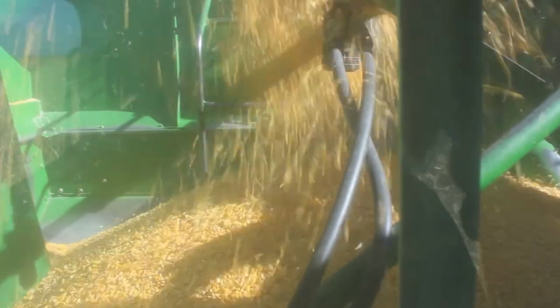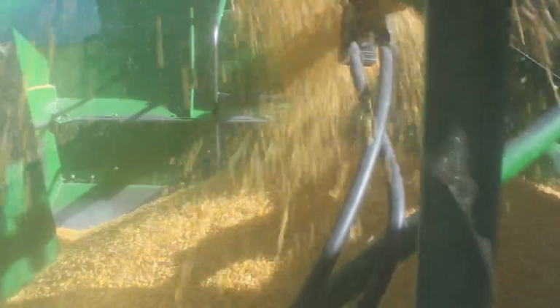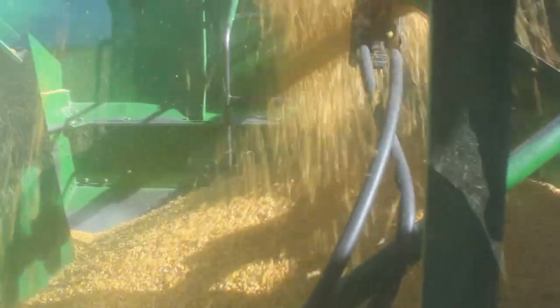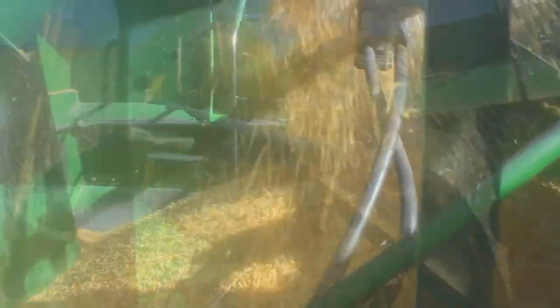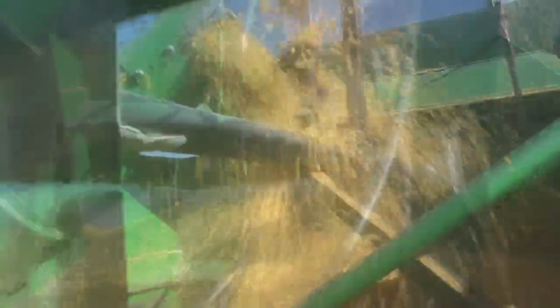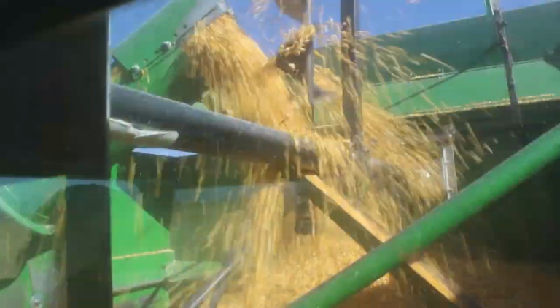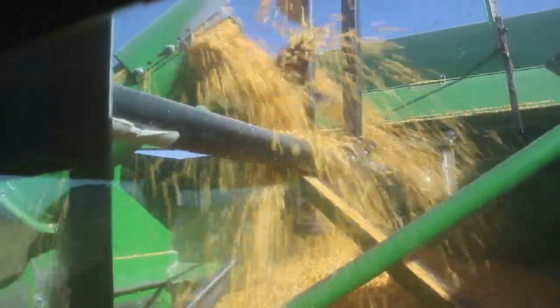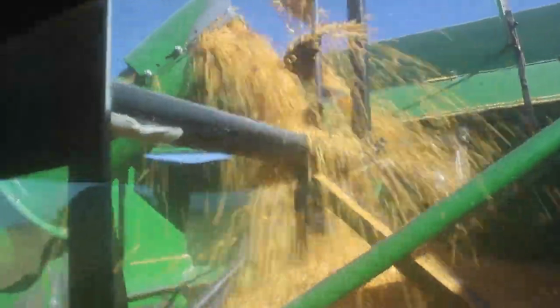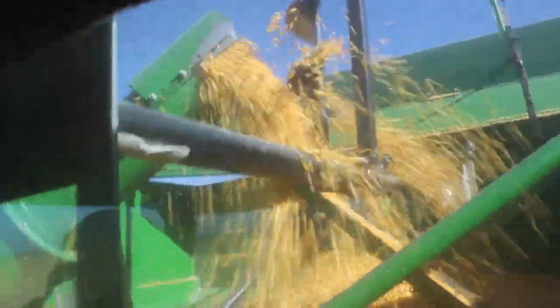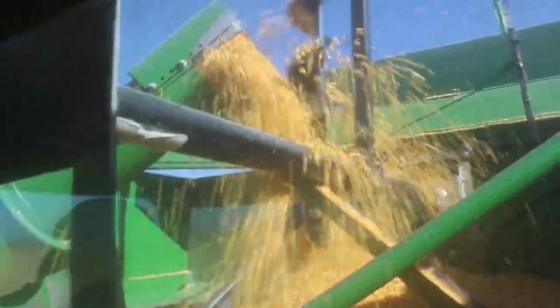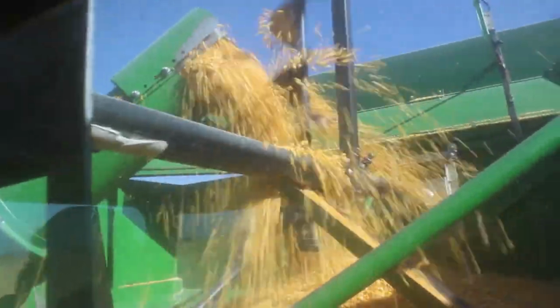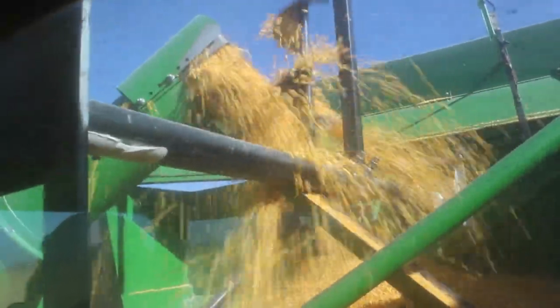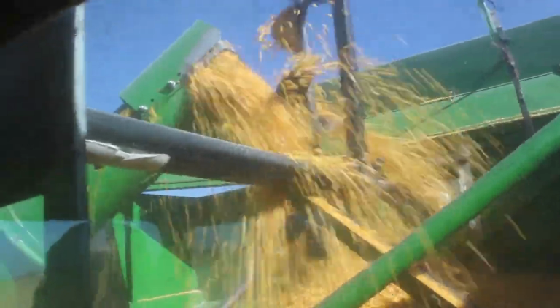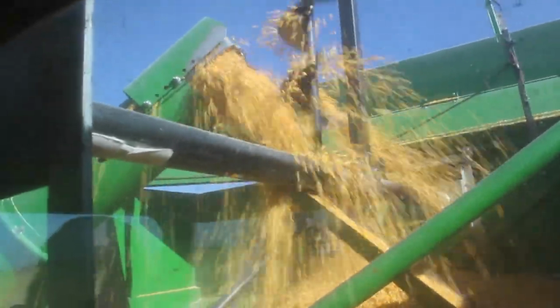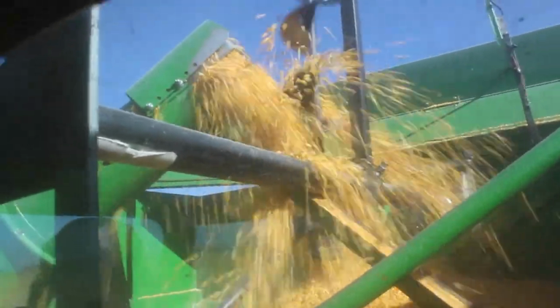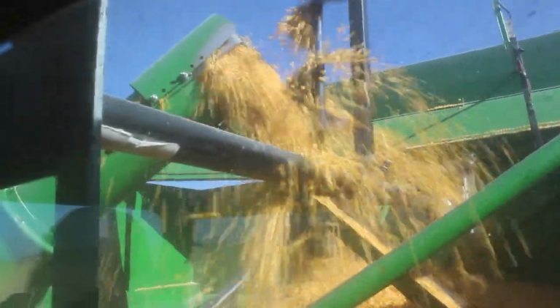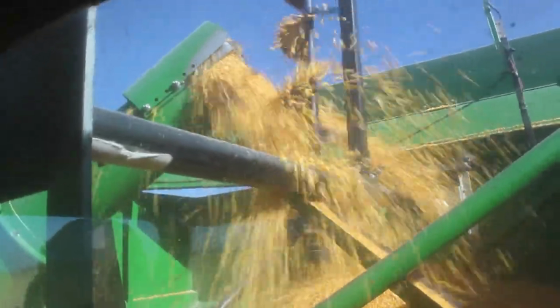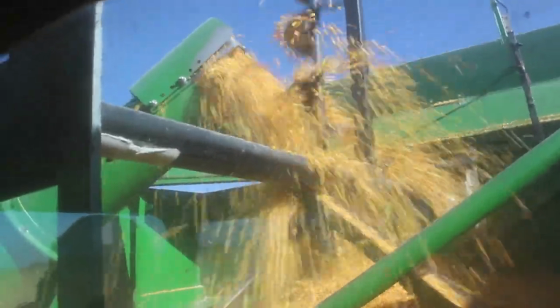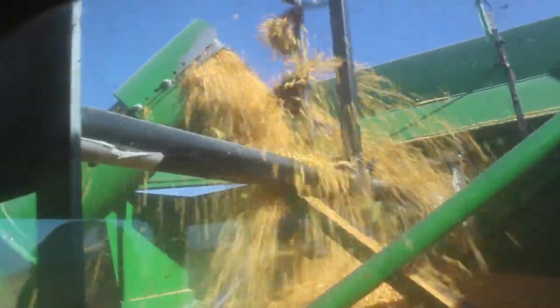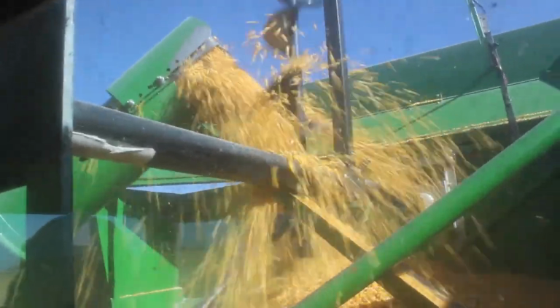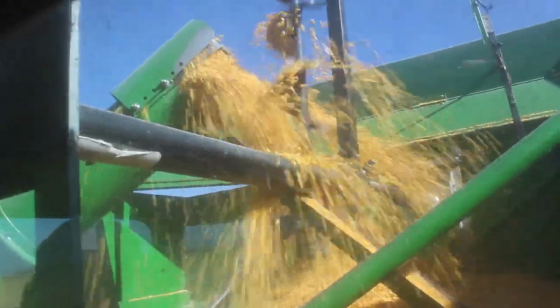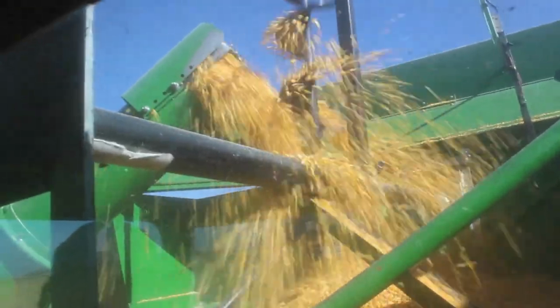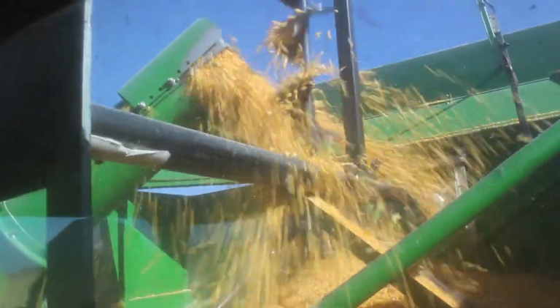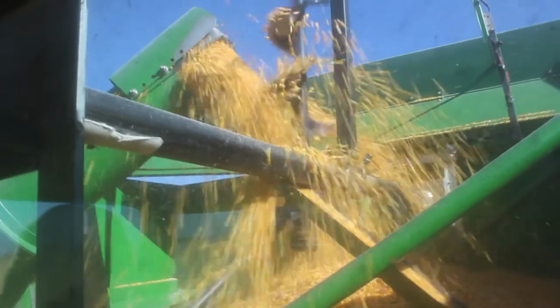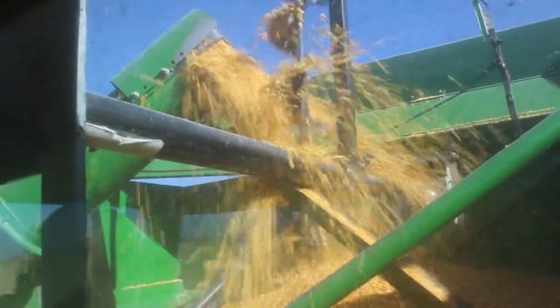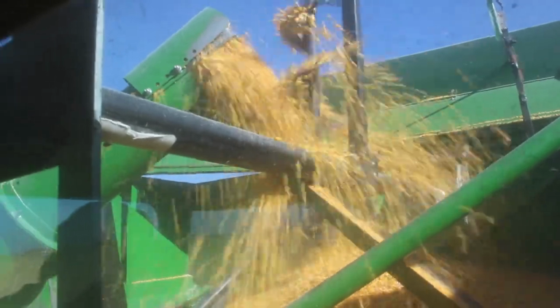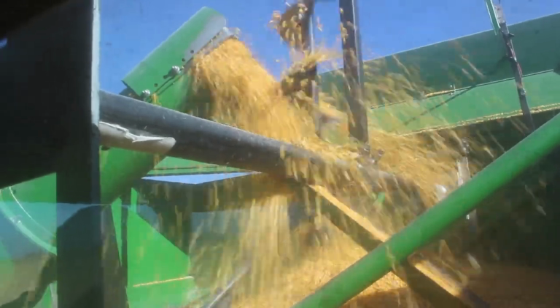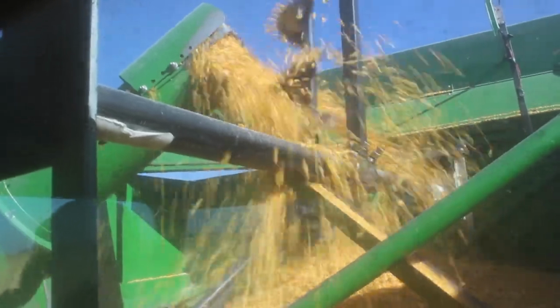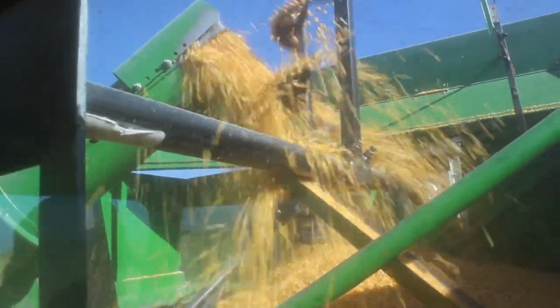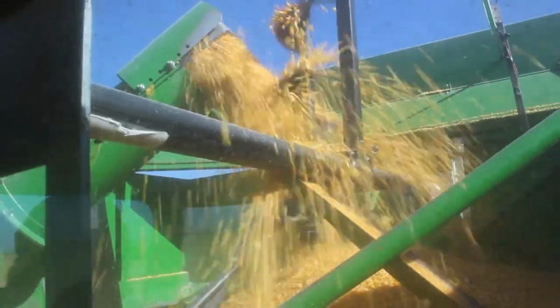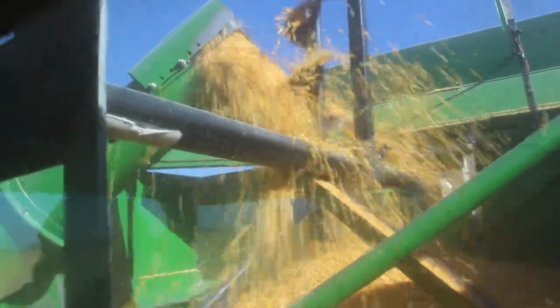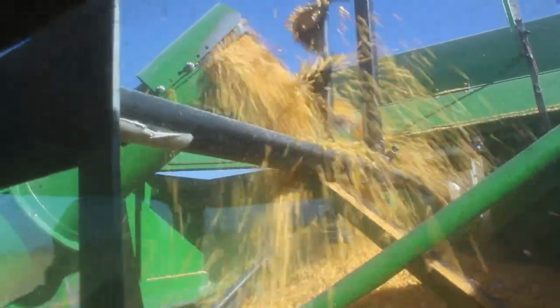You can see here how the corn is moving into the hopper. This combine's hopper will hold about 300 bushels of corn.